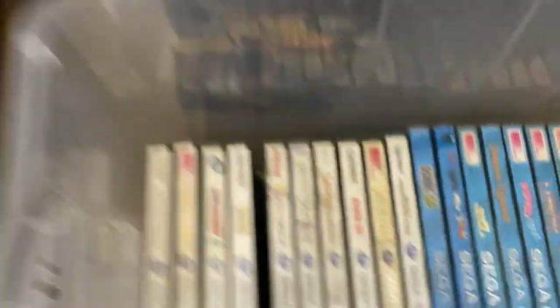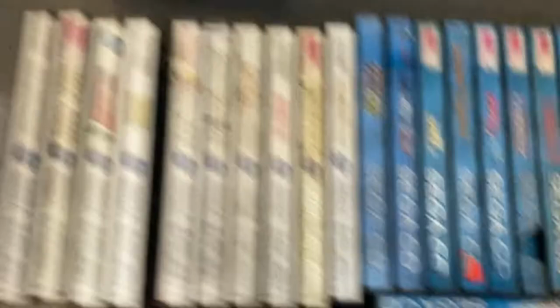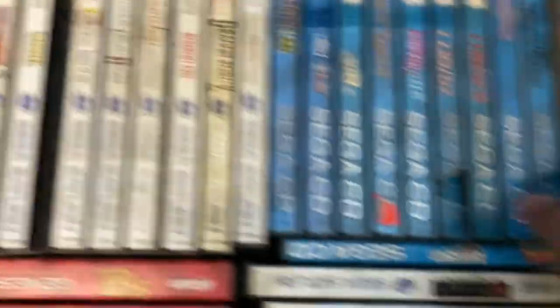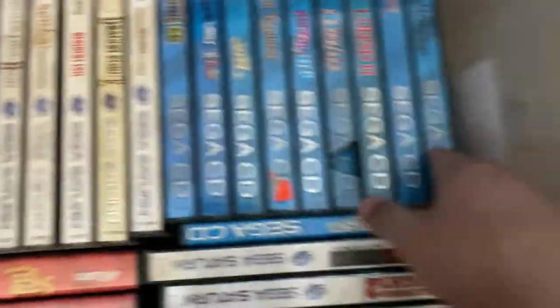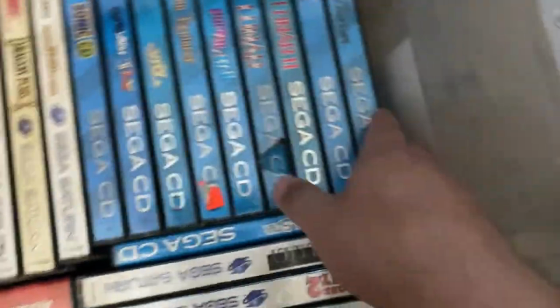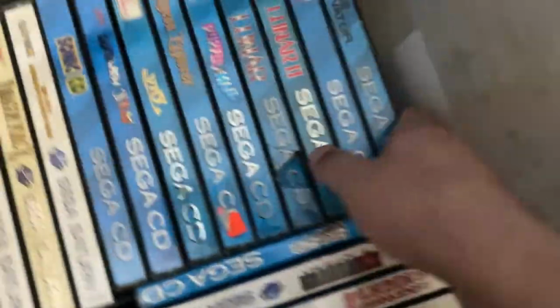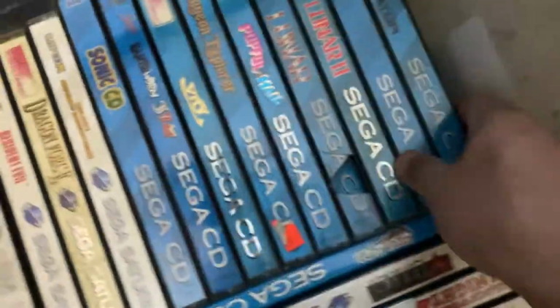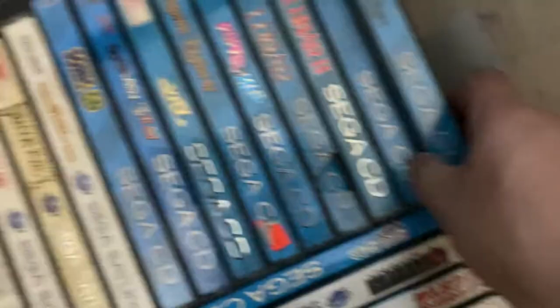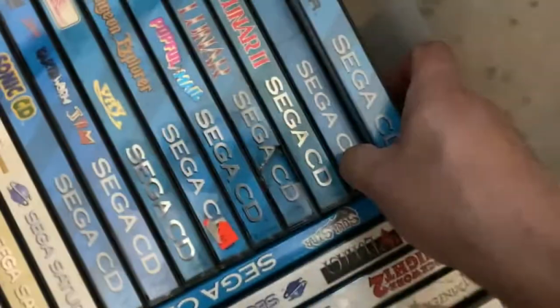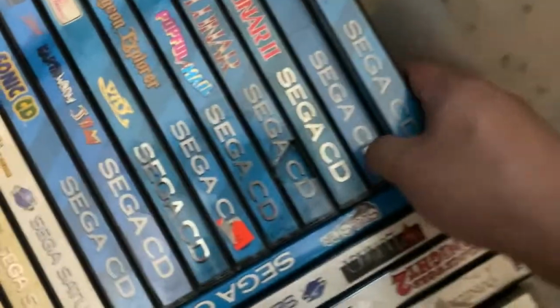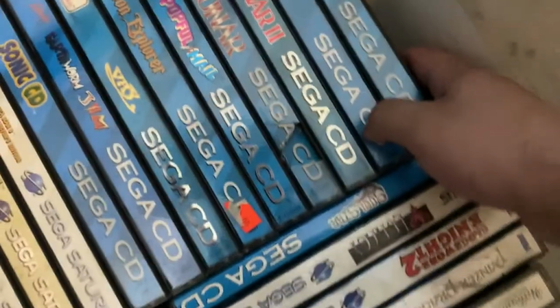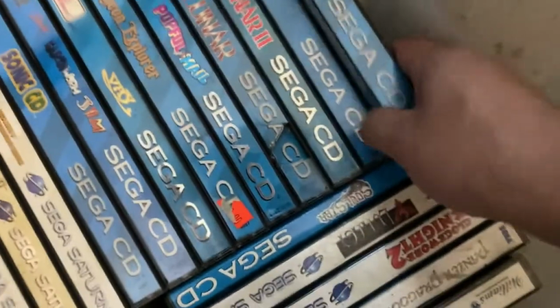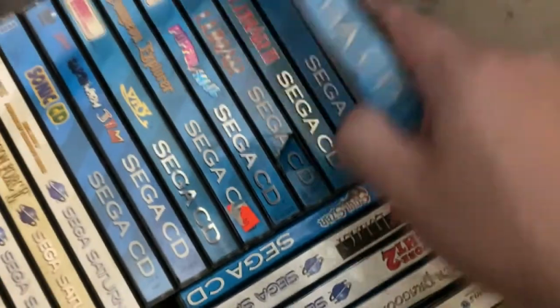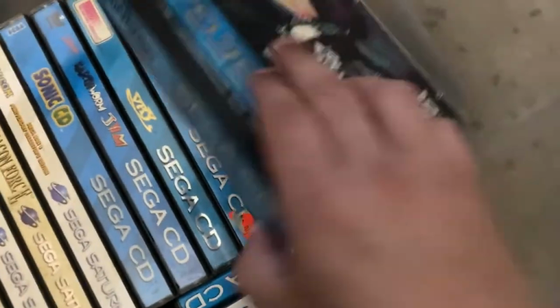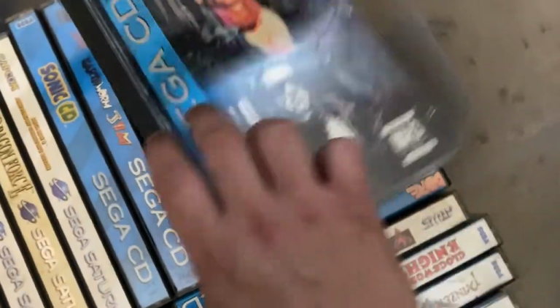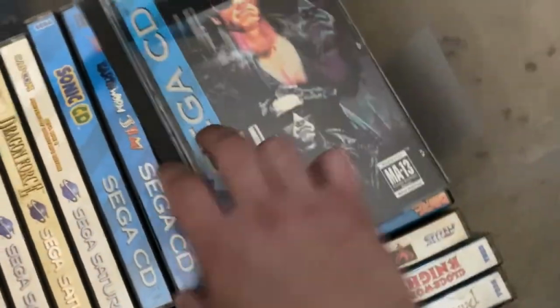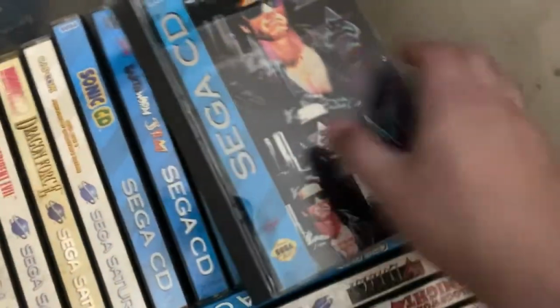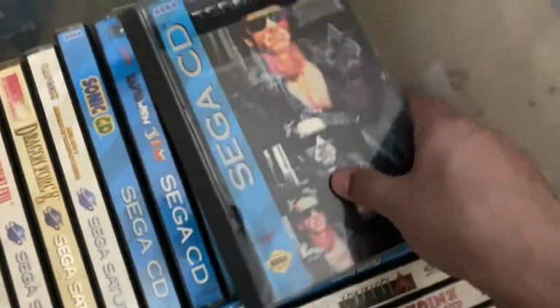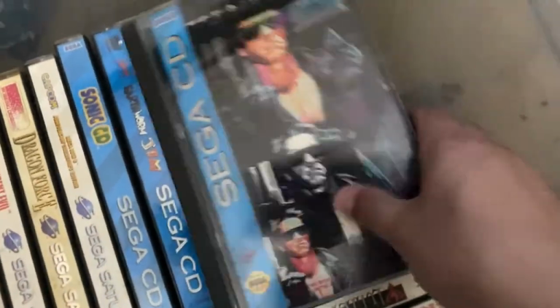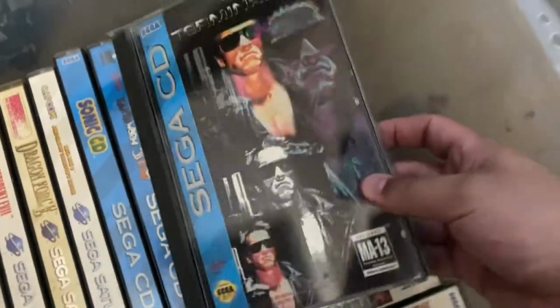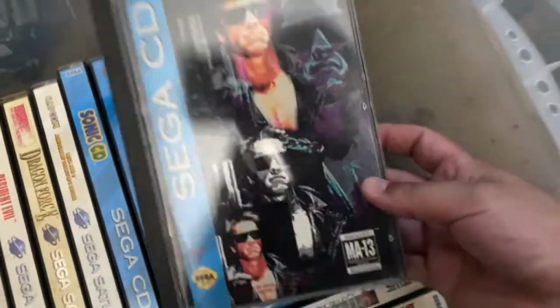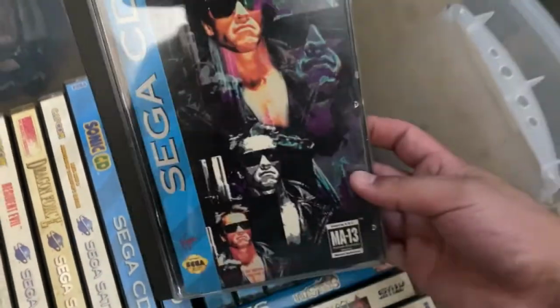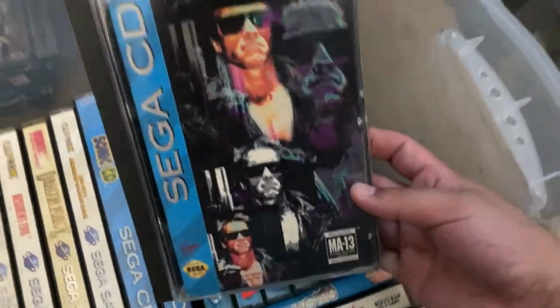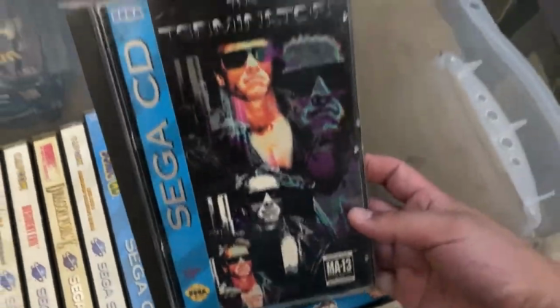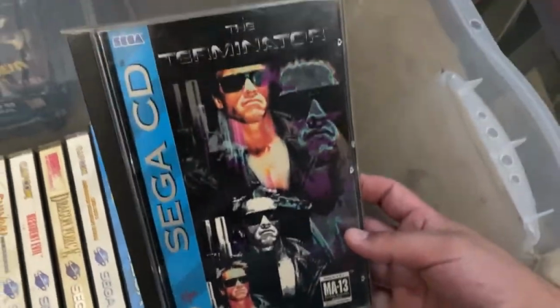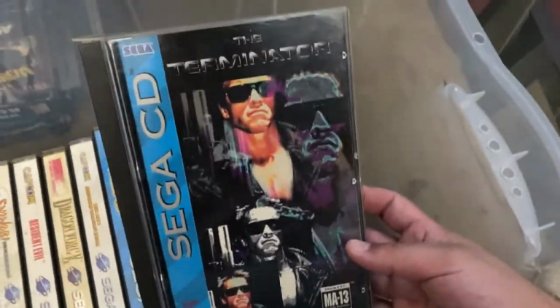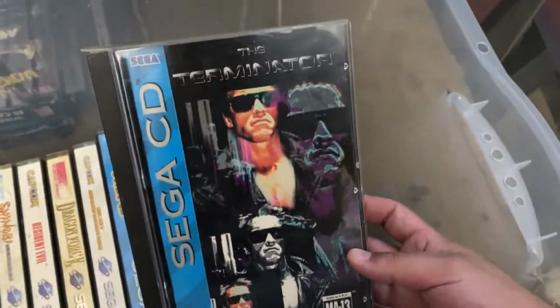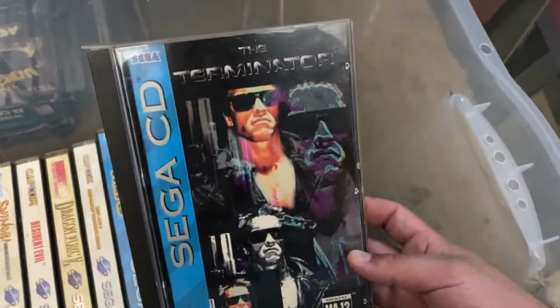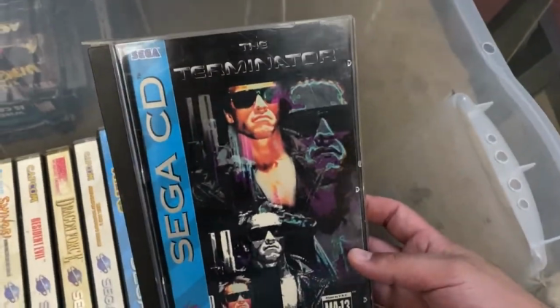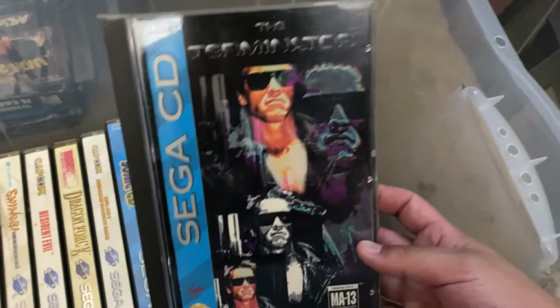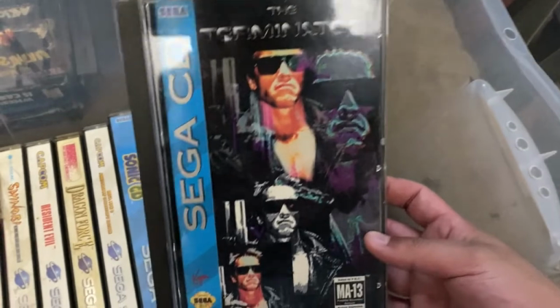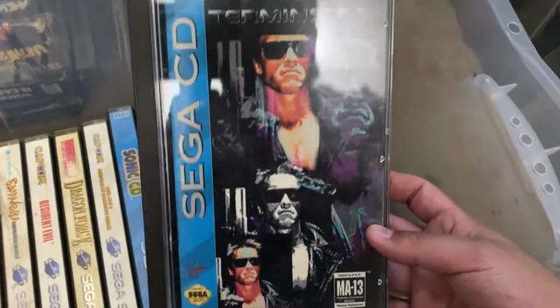We got The Punisher for the Genesis — this game is like $300 to $400 and it is complete. Then we got Gunstar Heroes for the Genesis. Some of this stuff I just didn't know was worth this much money. We got Wardner, Ghostbusters complete, Valis complete, Streets of Rage 3. Then Splatterhouse 3 — I popped that in the Genesis and played it, it's pretty fun — and Splatterhouse 2. Then for Sega CD we got Terminator.